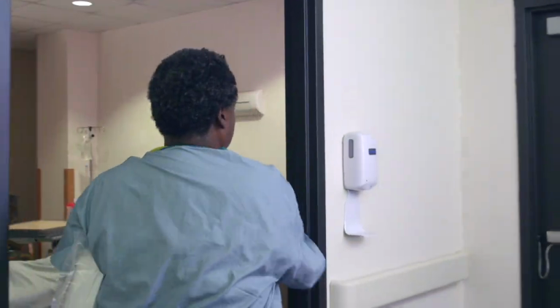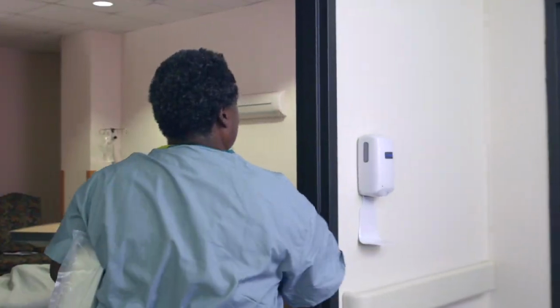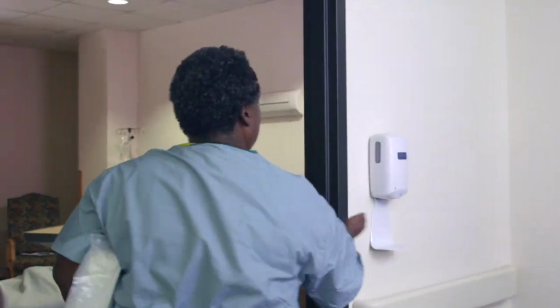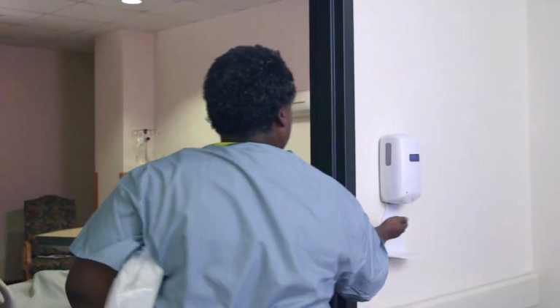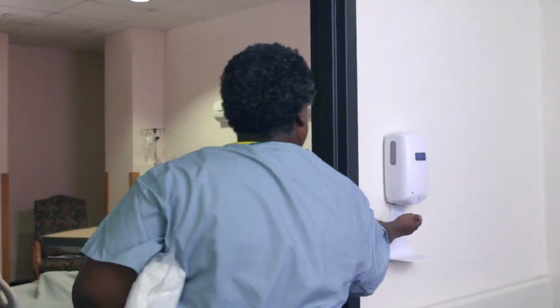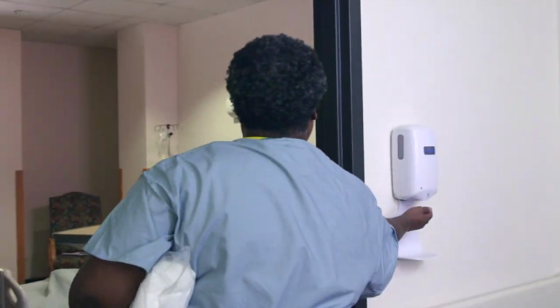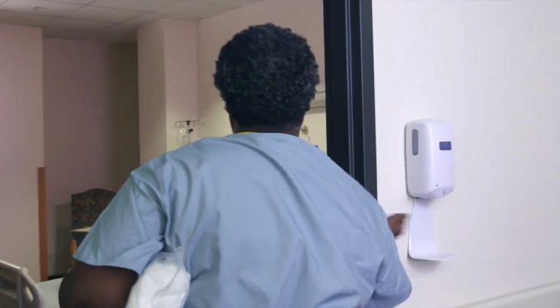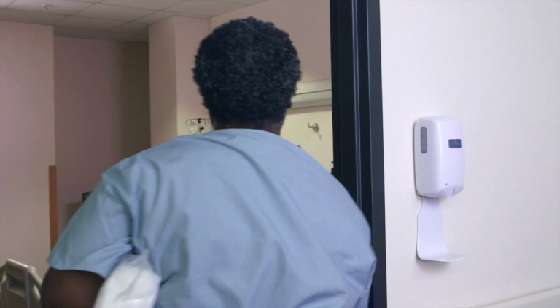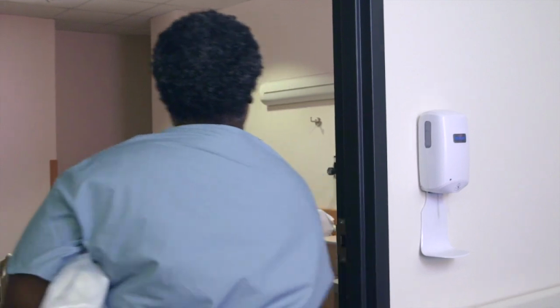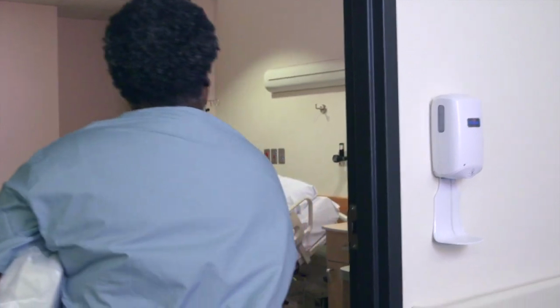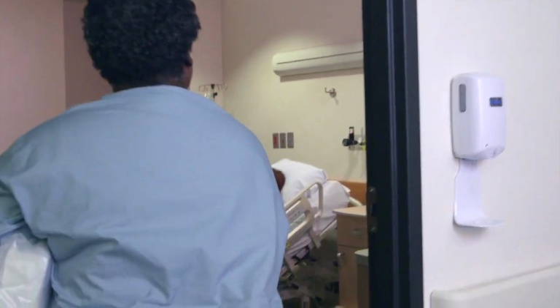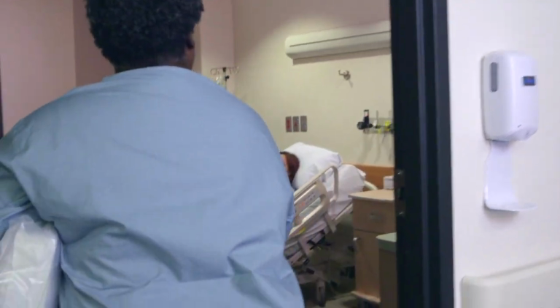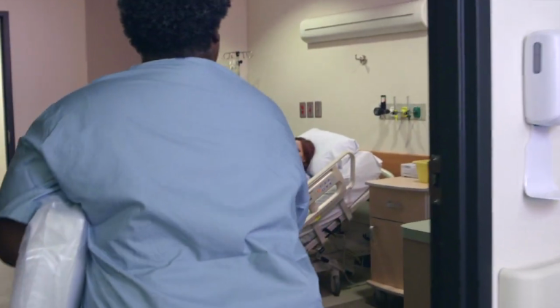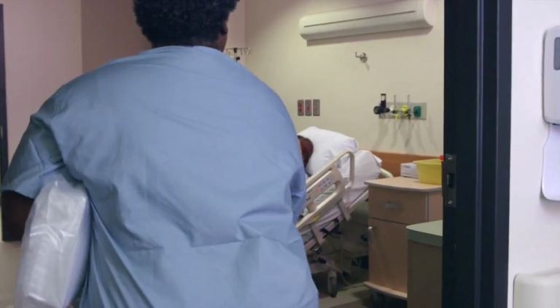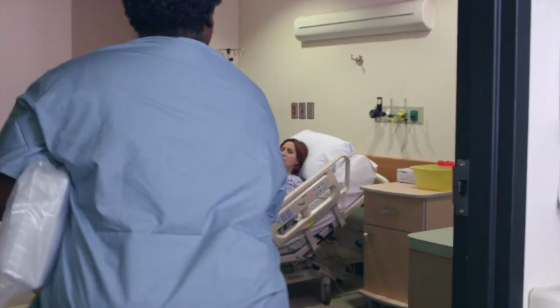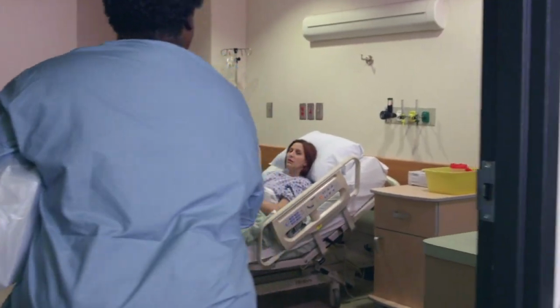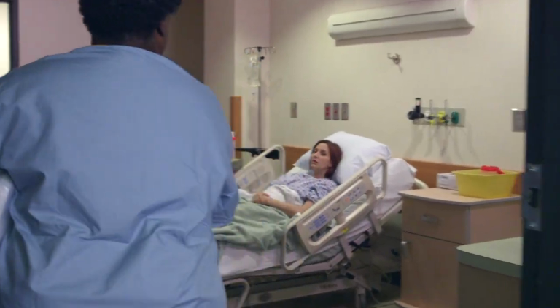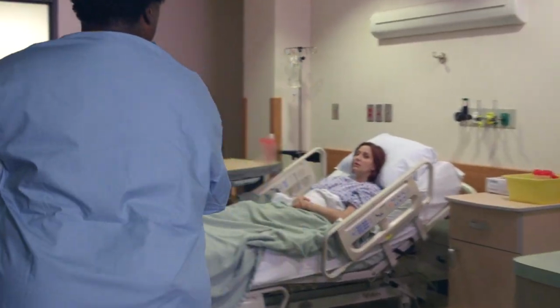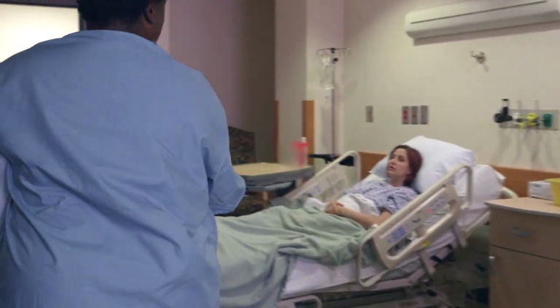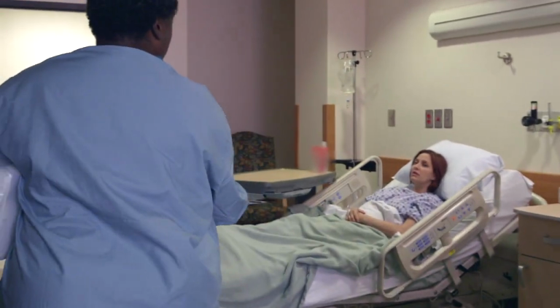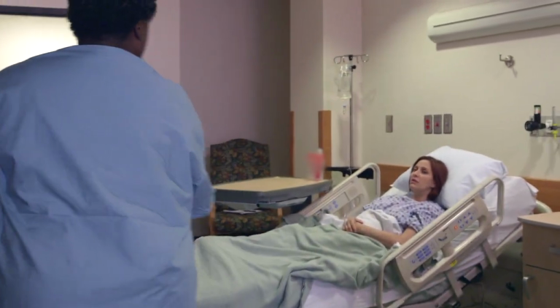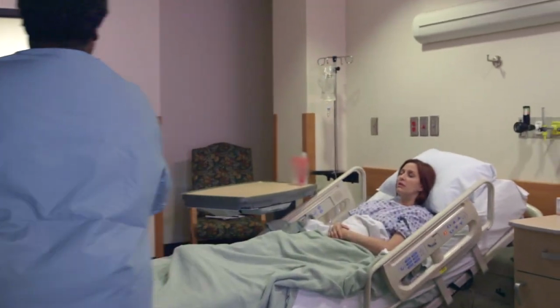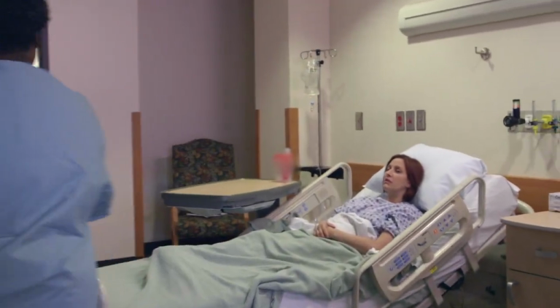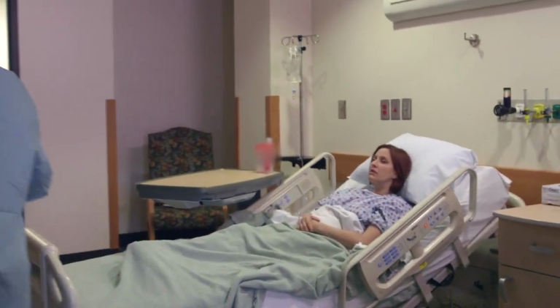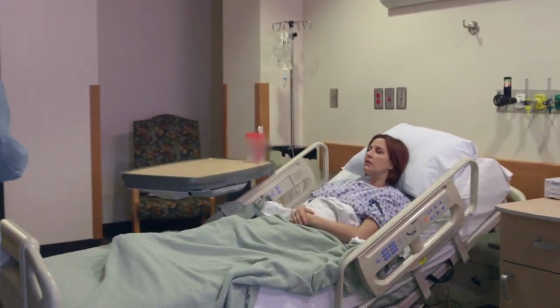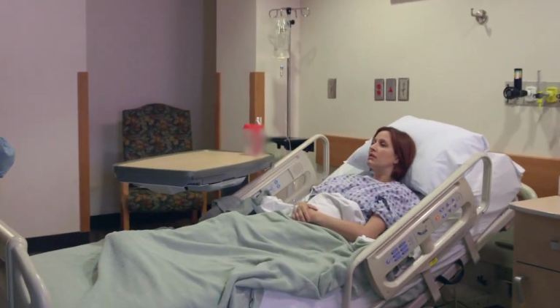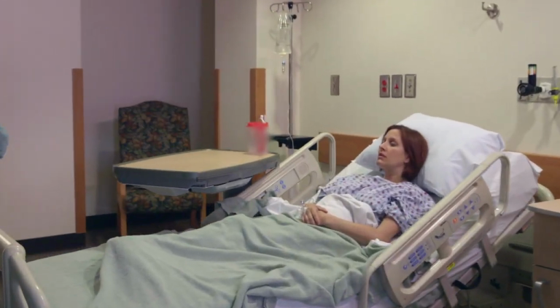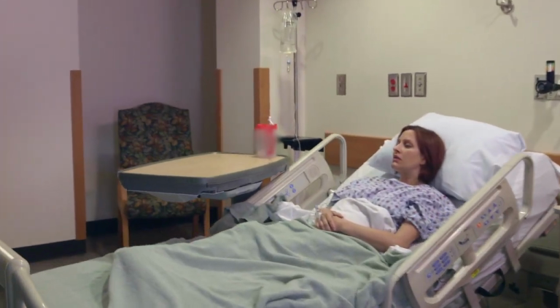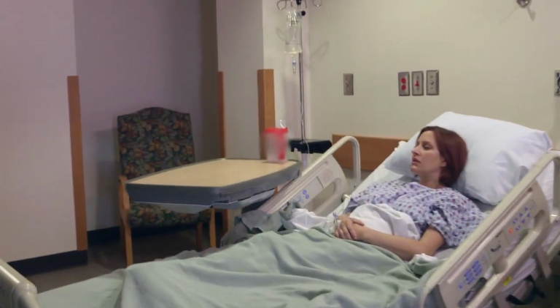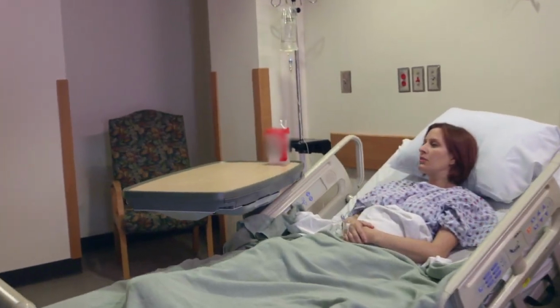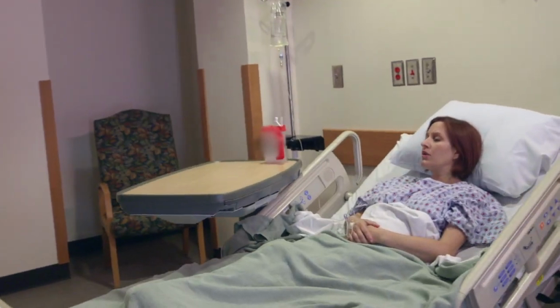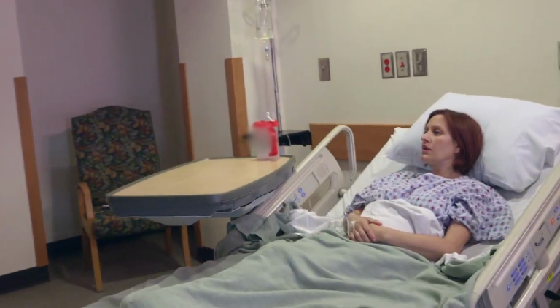Good morning, Mrs. Evans. Hi, I'm Lynn. I'm going to be your nurse today. Good morning.